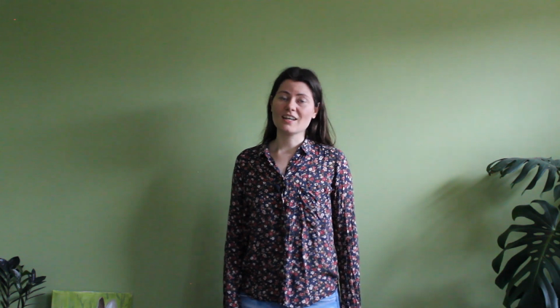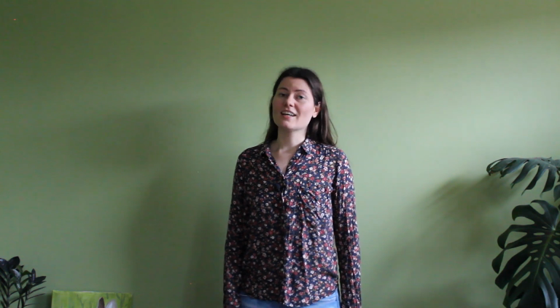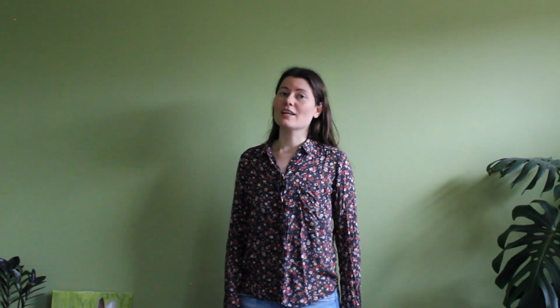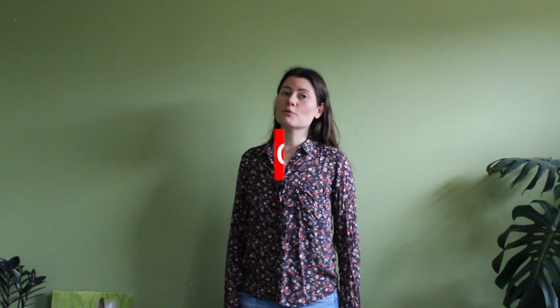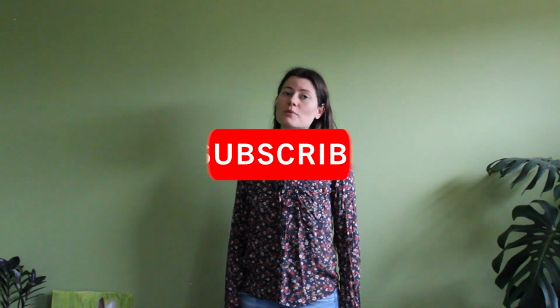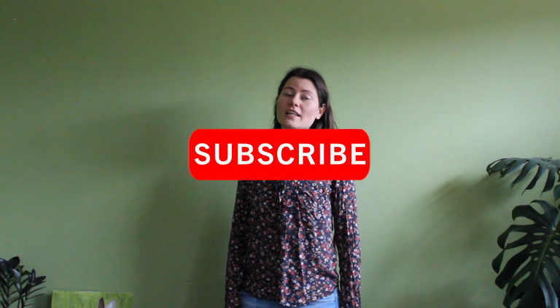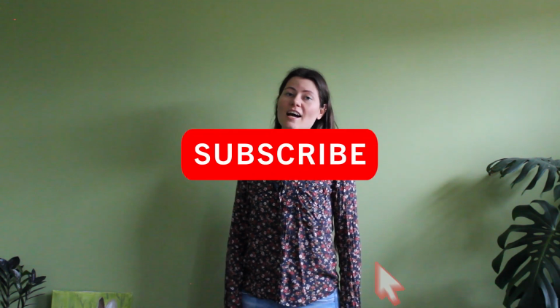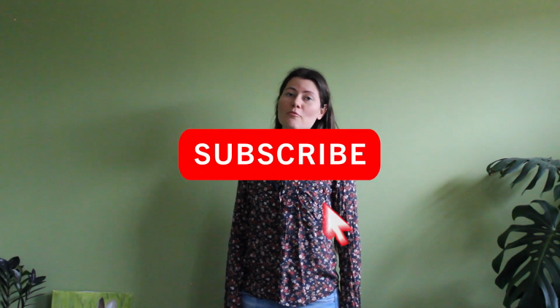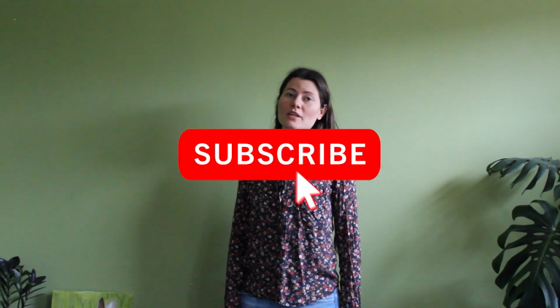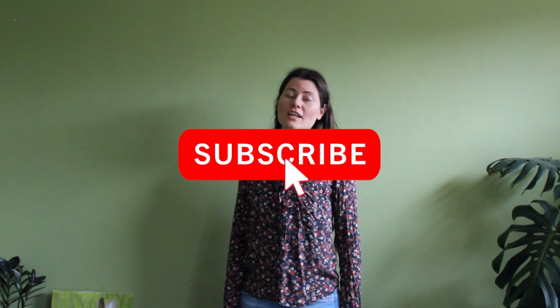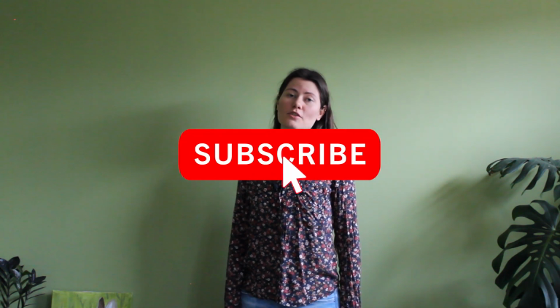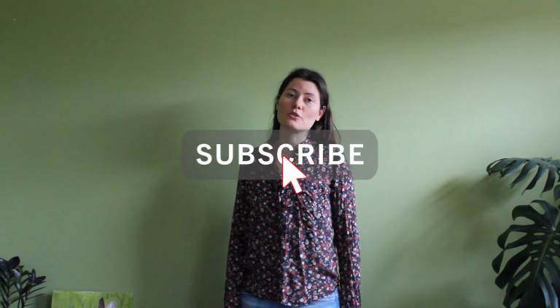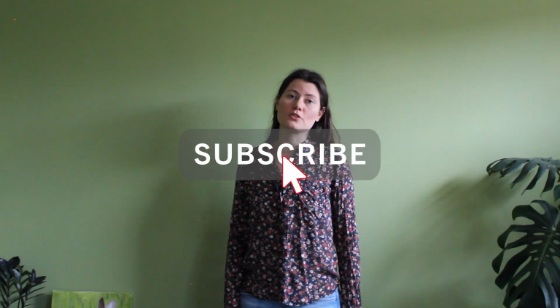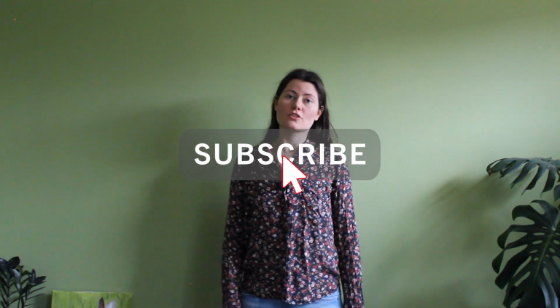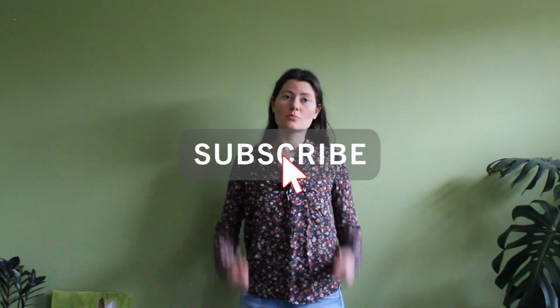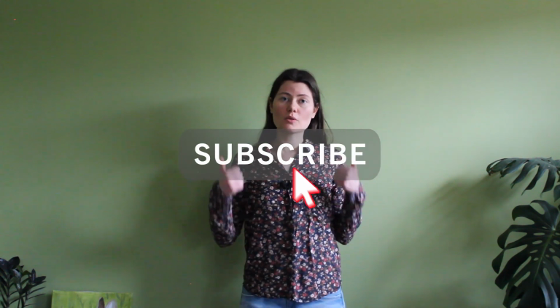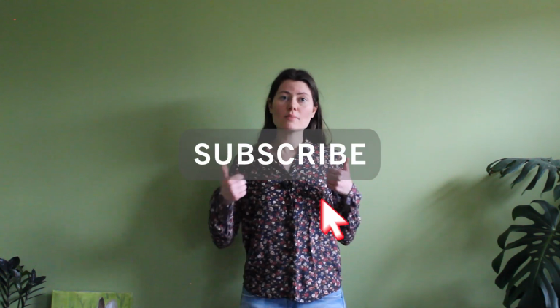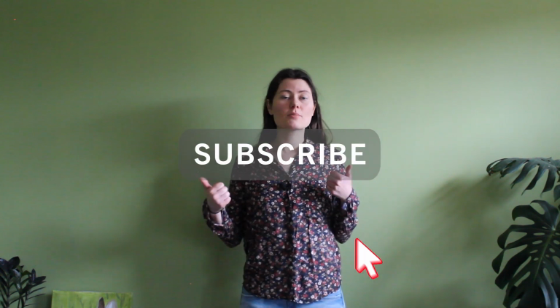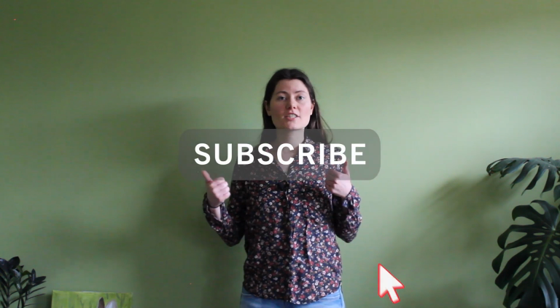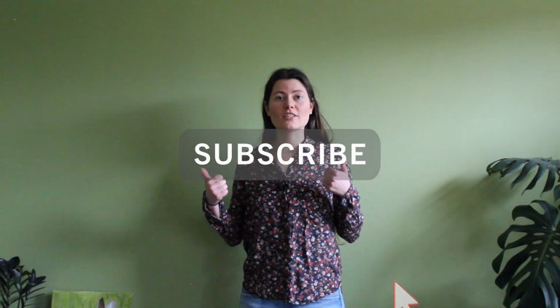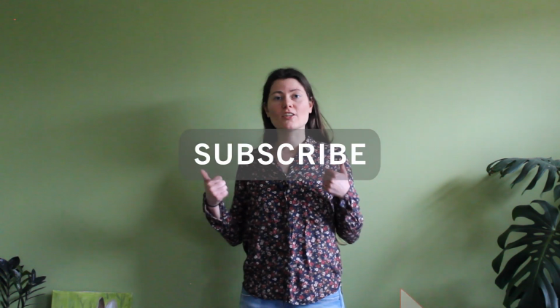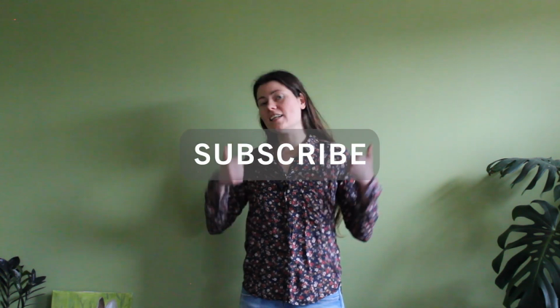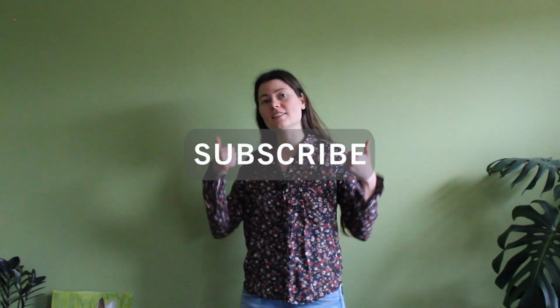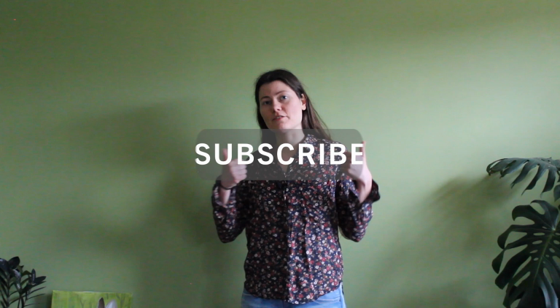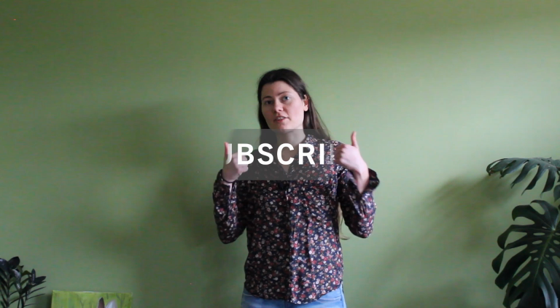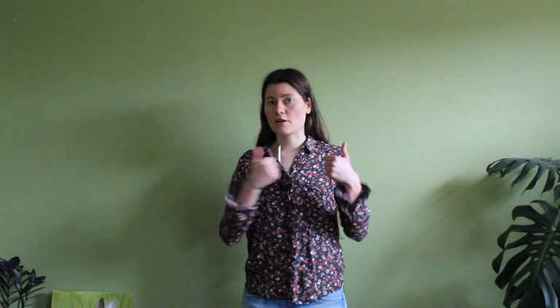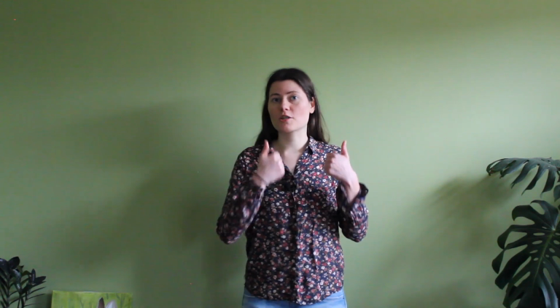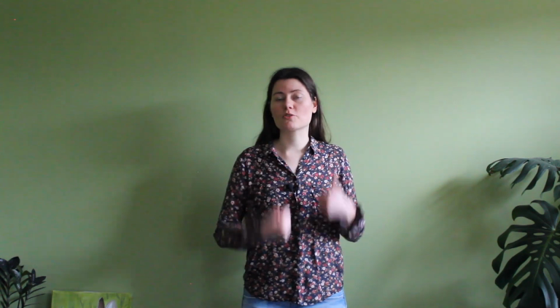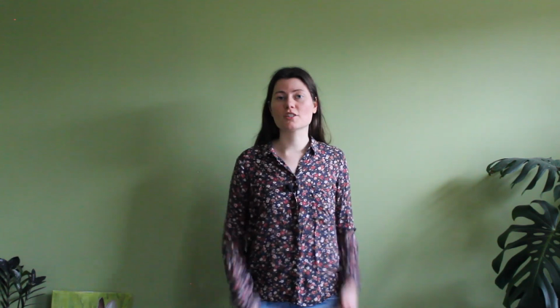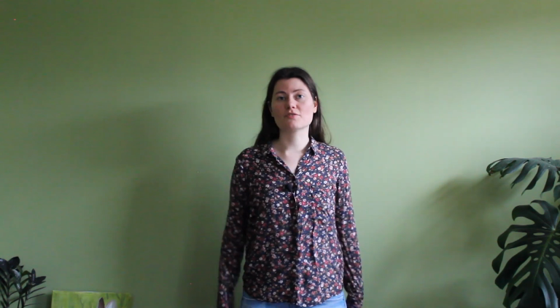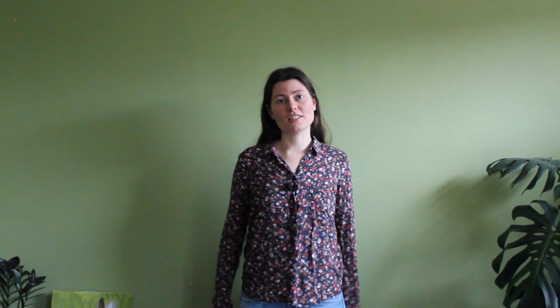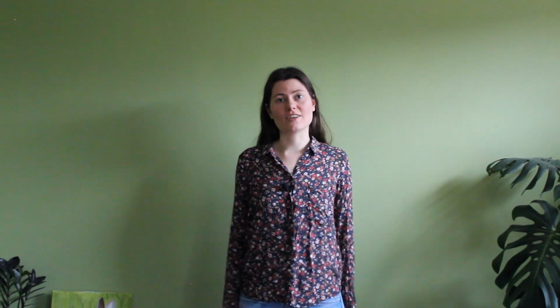It would really help me if you could subscribe to my channel and give a thumbs up to this video.